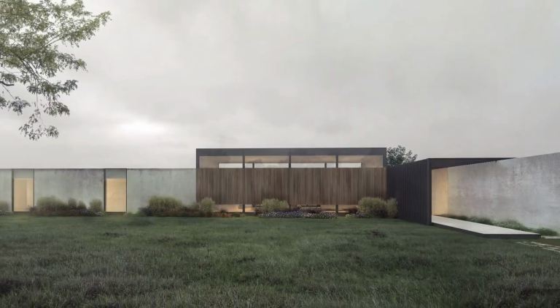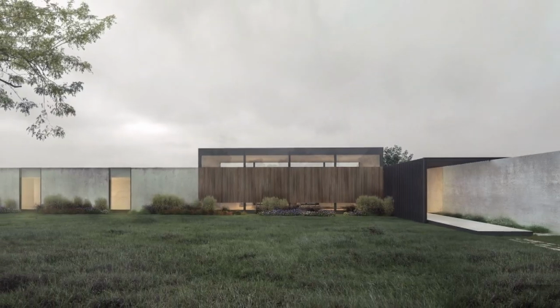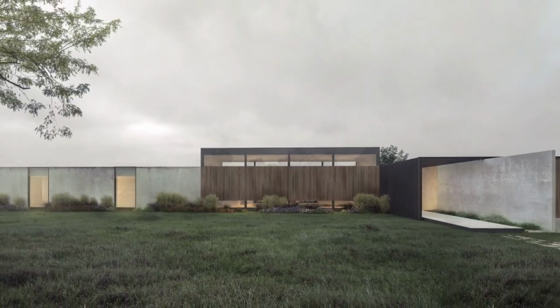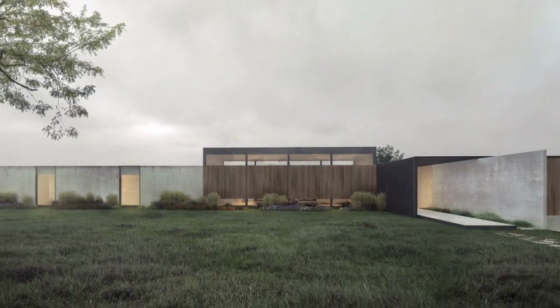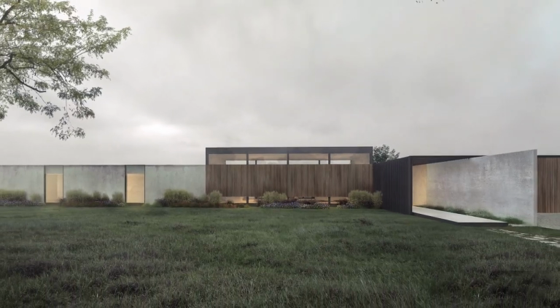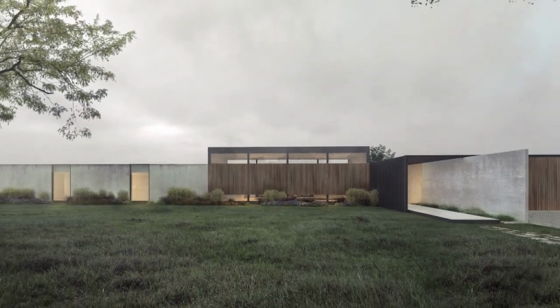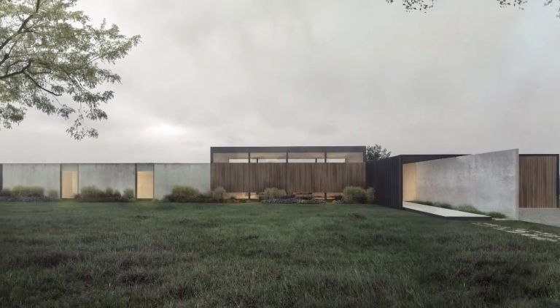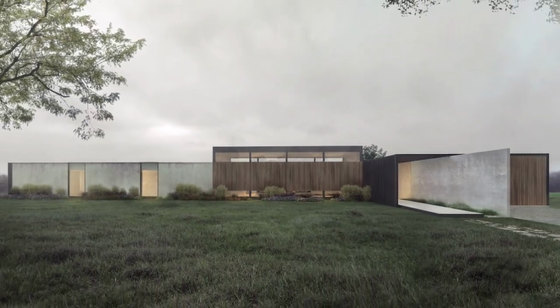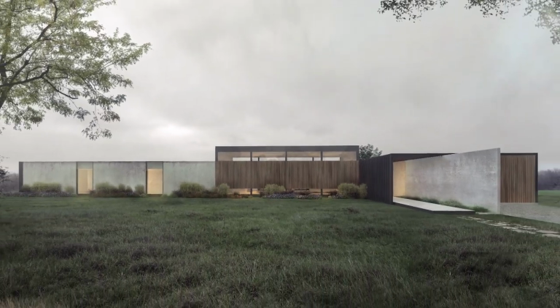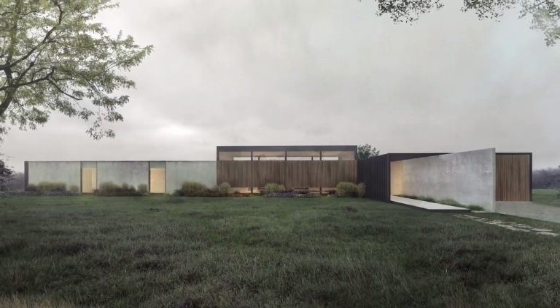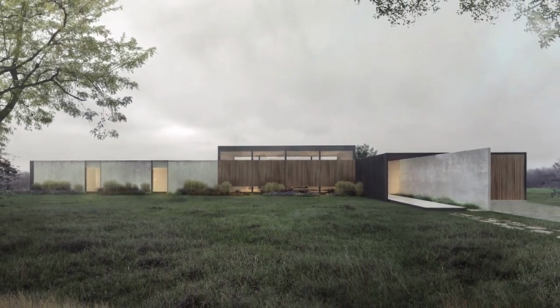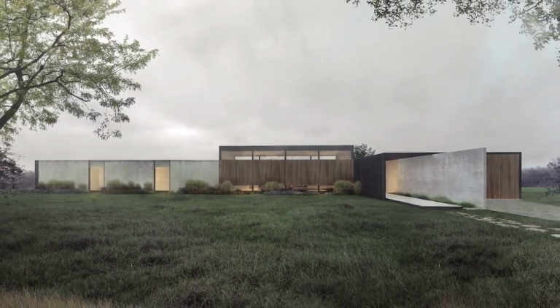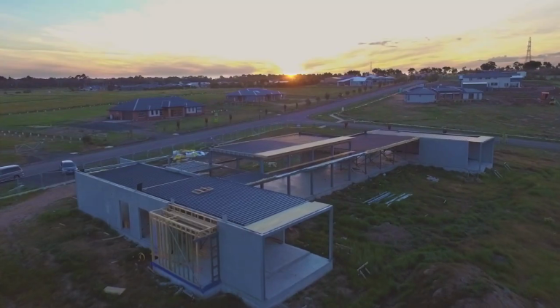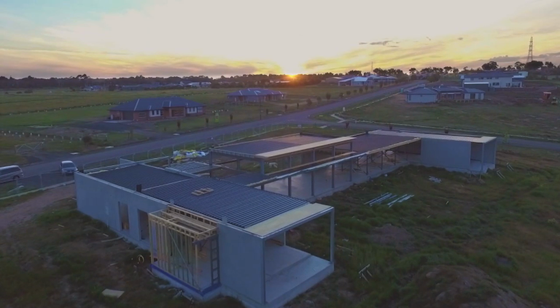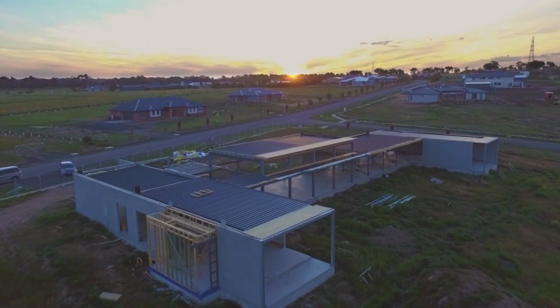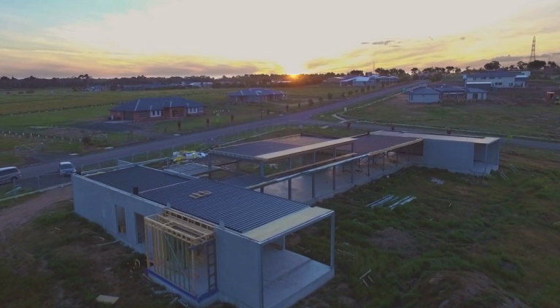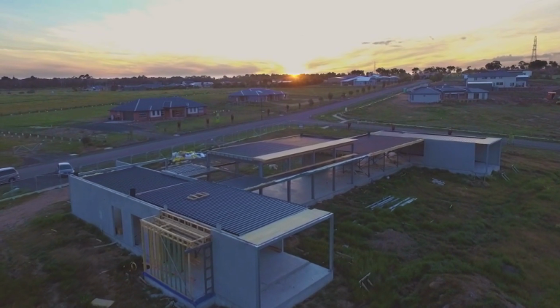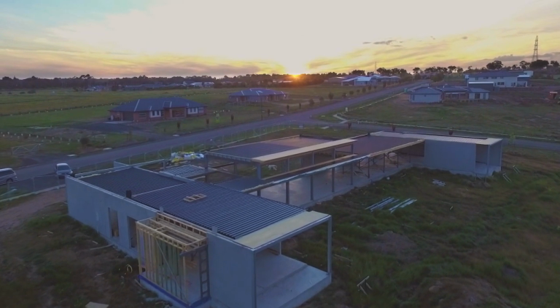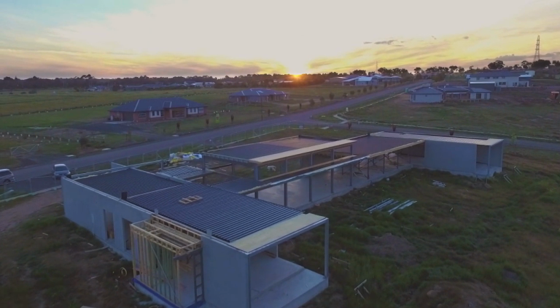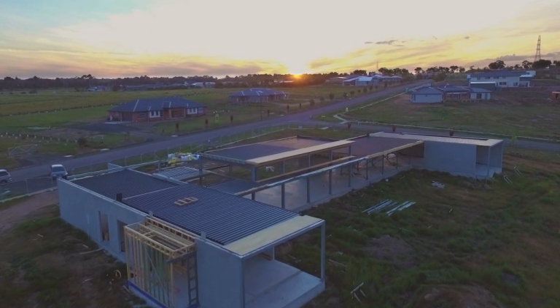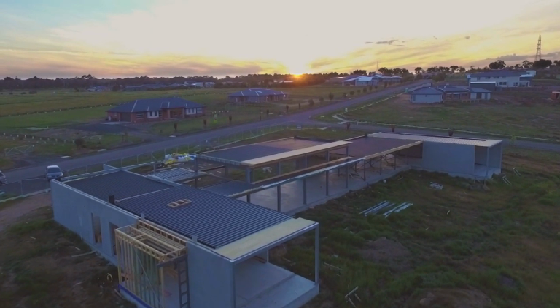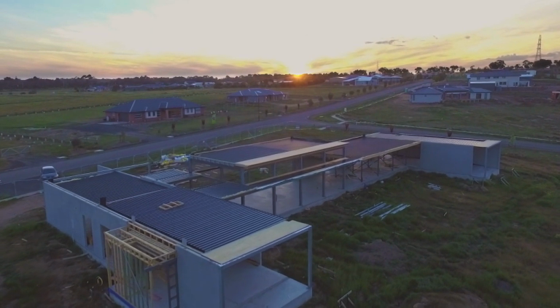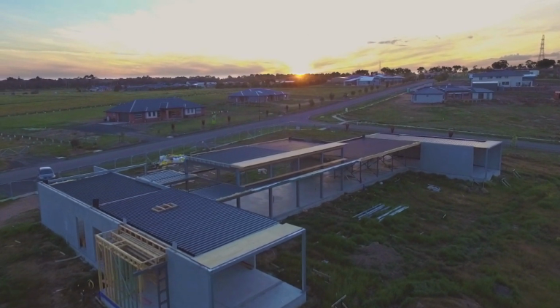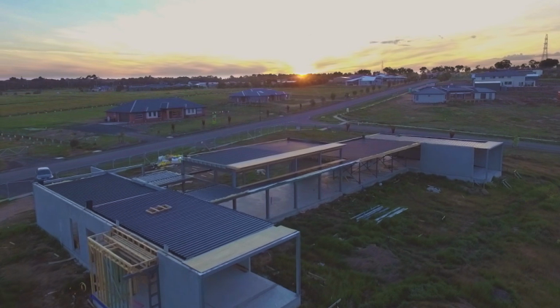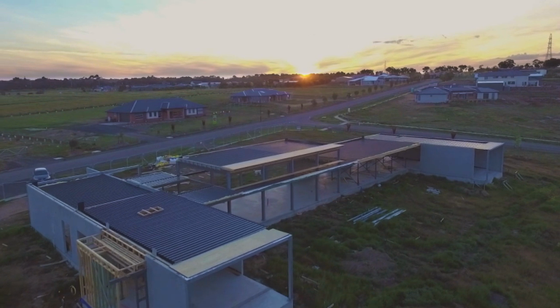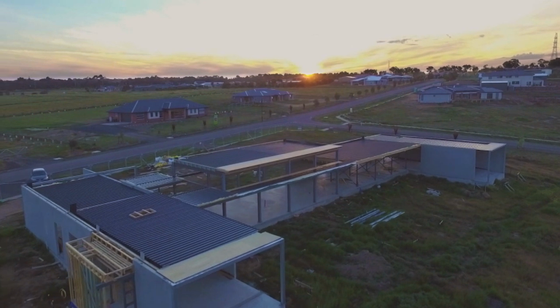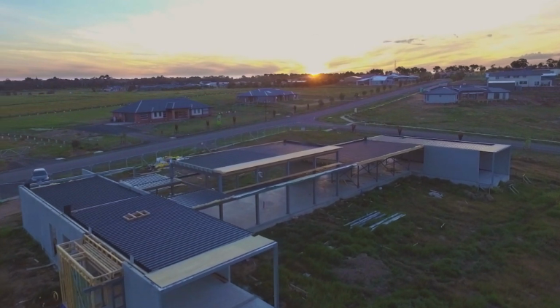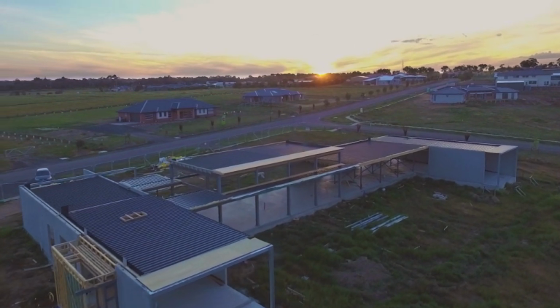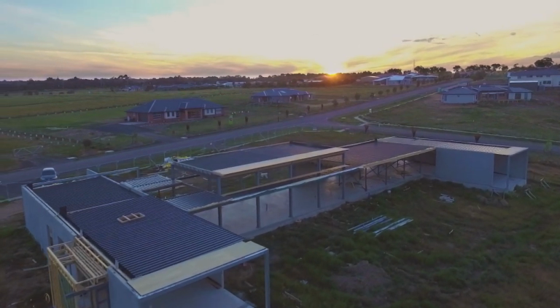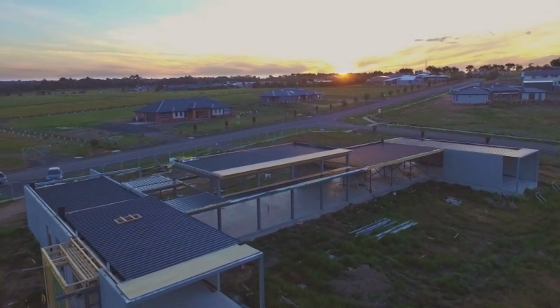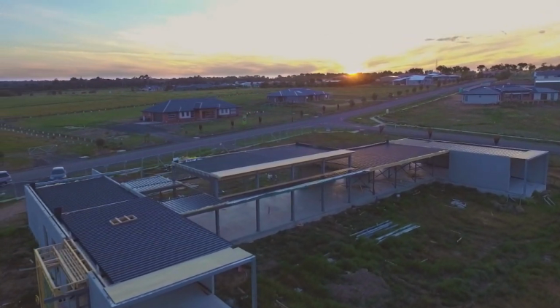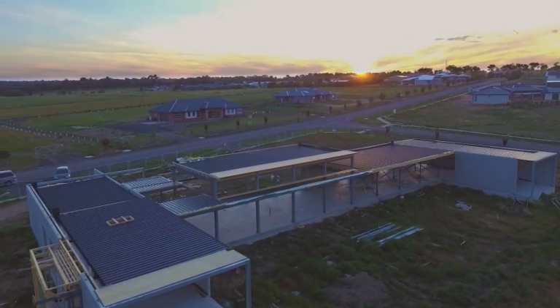When Ben and Carrie purchased their beautiful green acre site at Batesford, they asked me to design their new home.